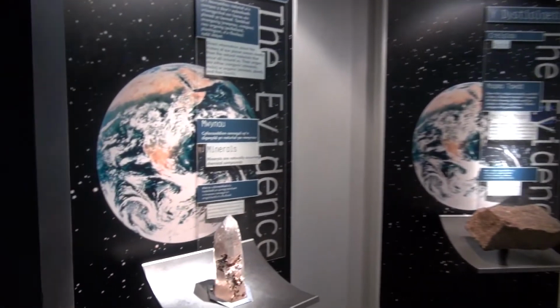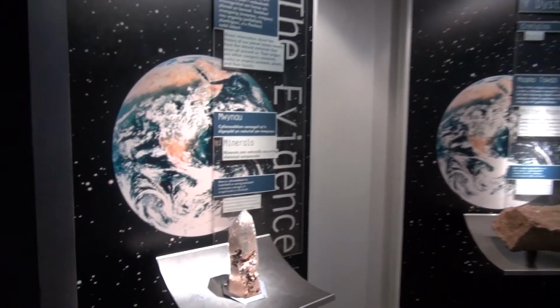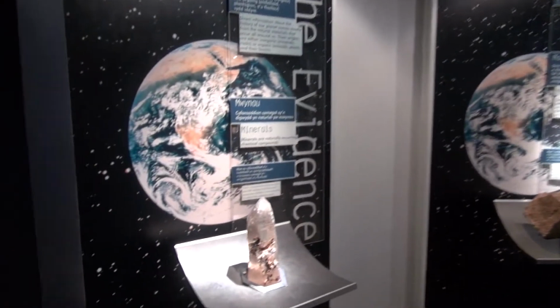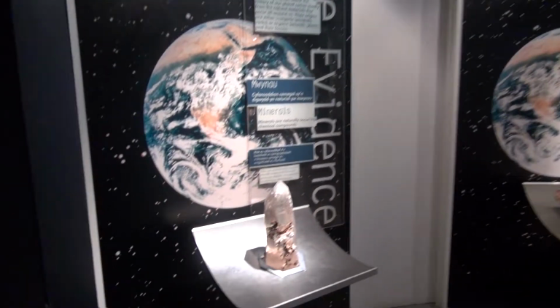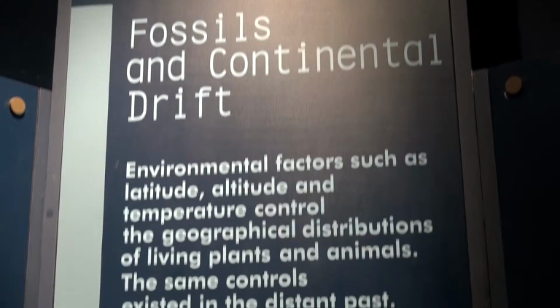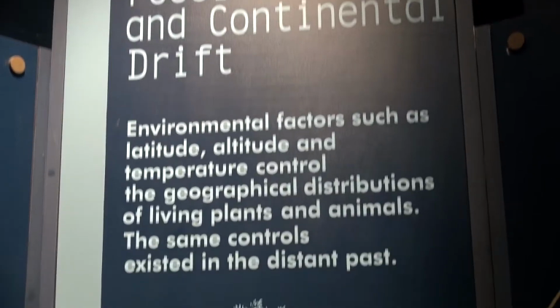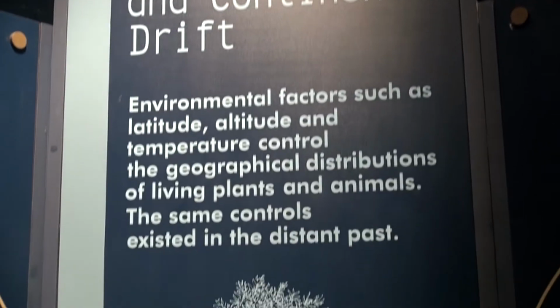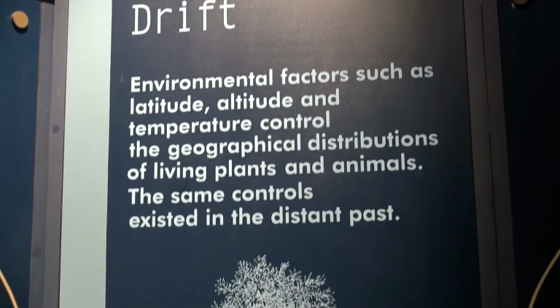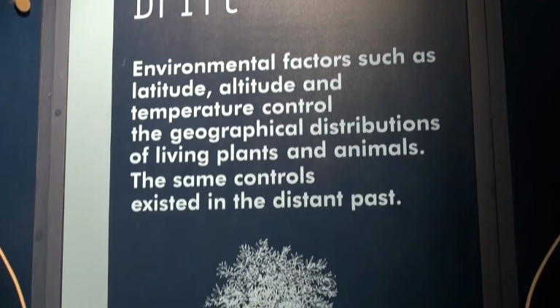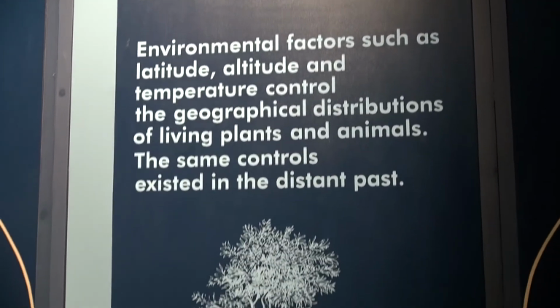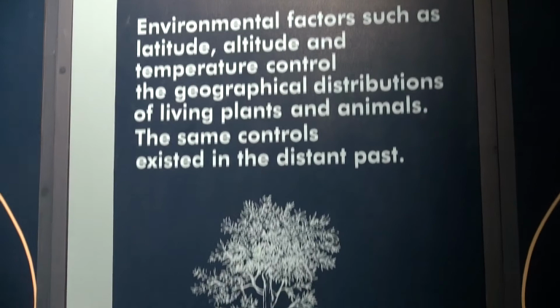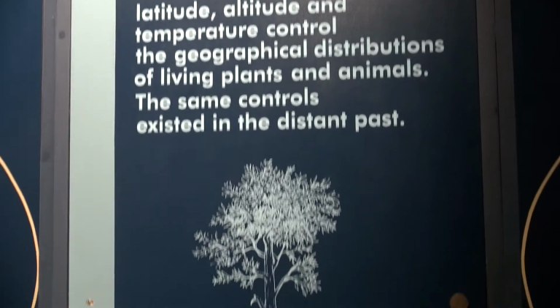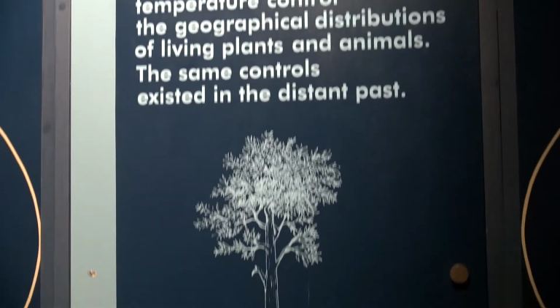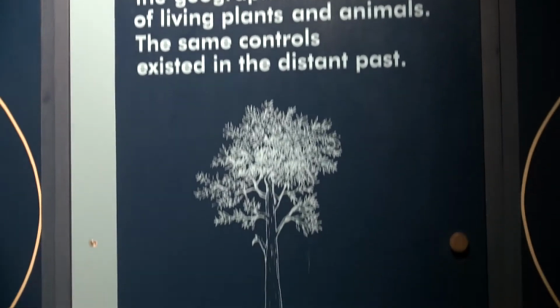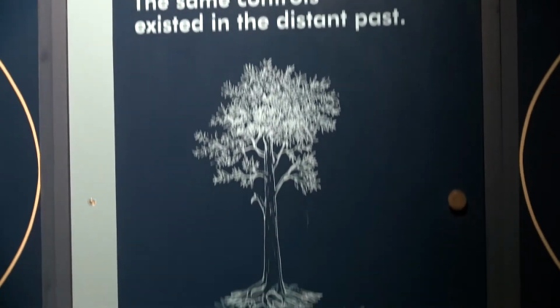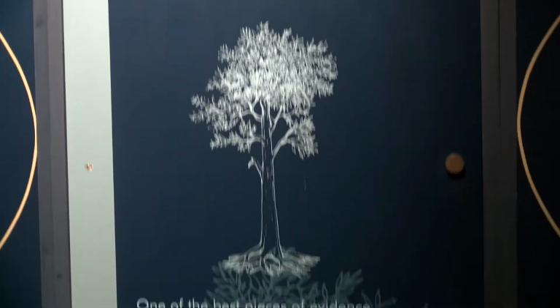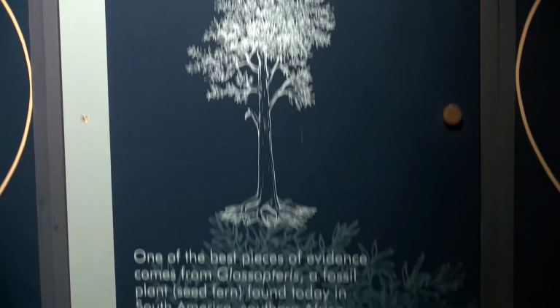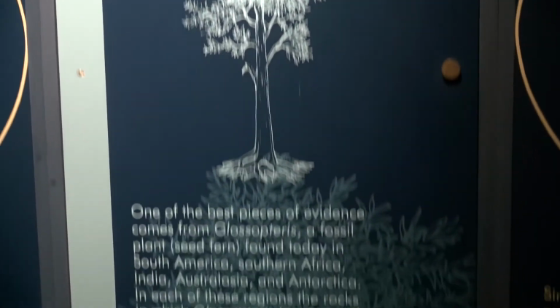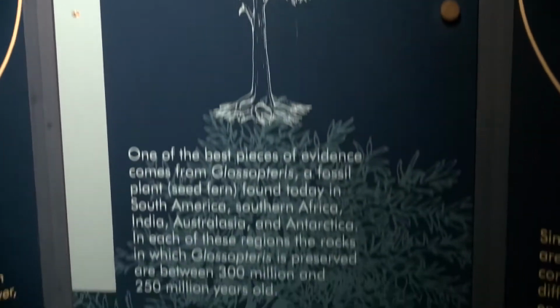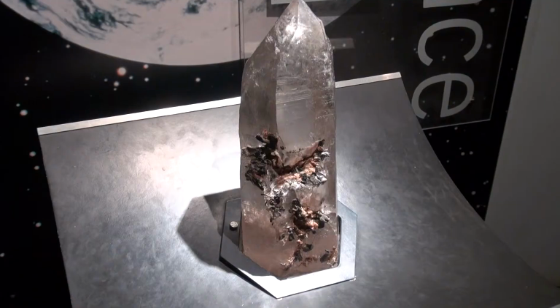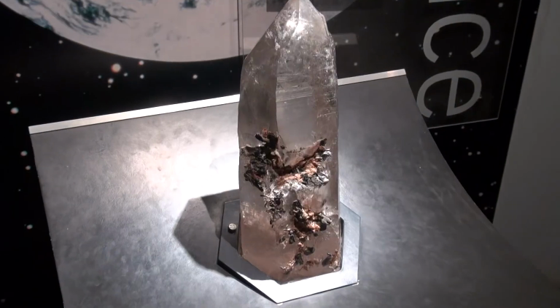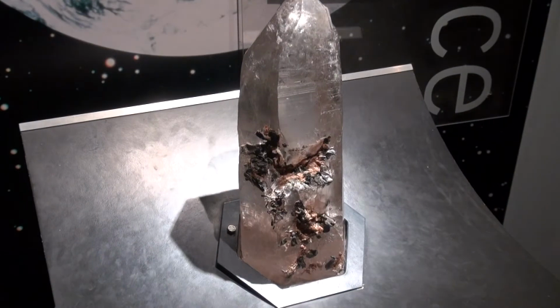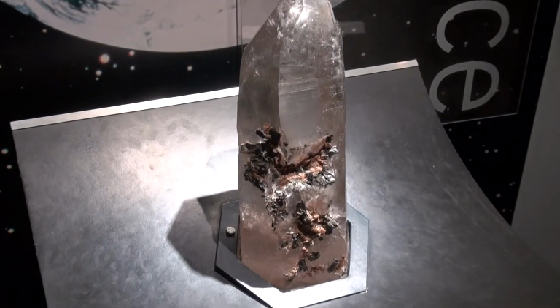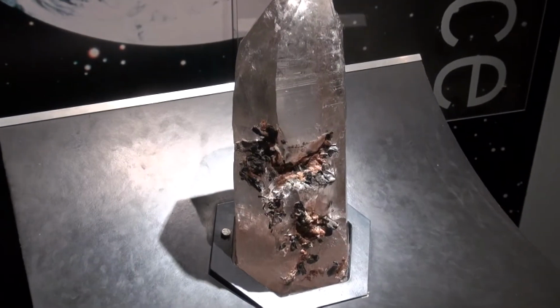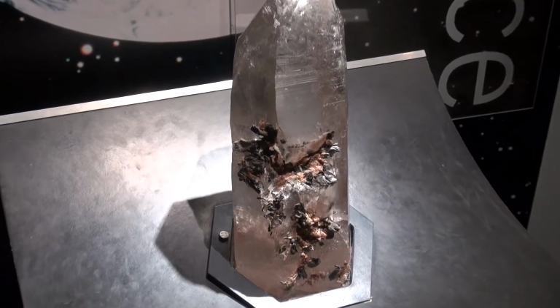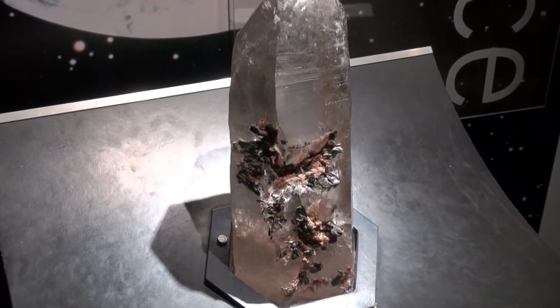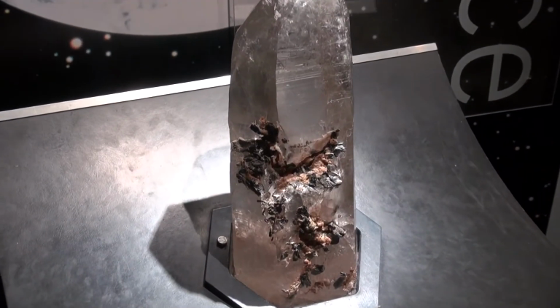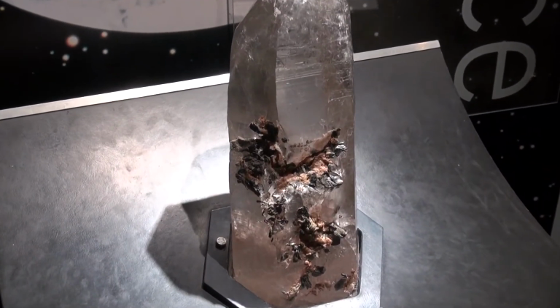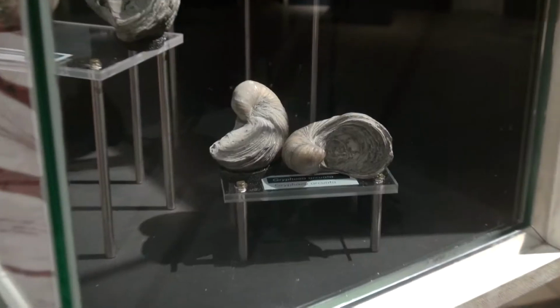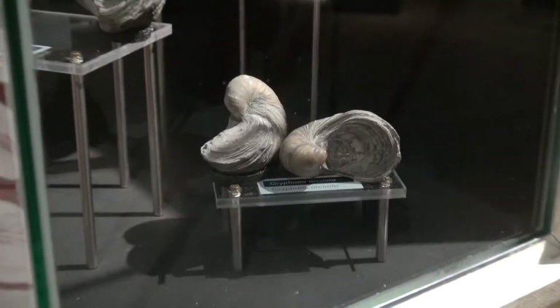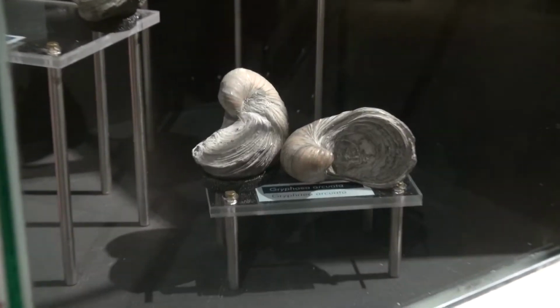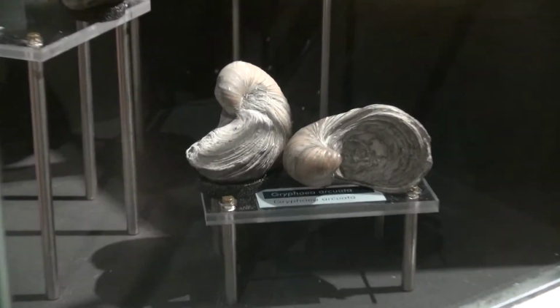One of the main attractions is the Natural History section where you can learn about the earth, fossils and tectonics.